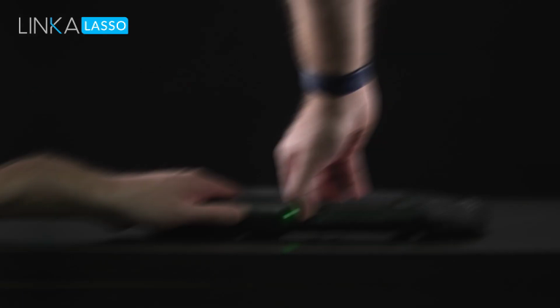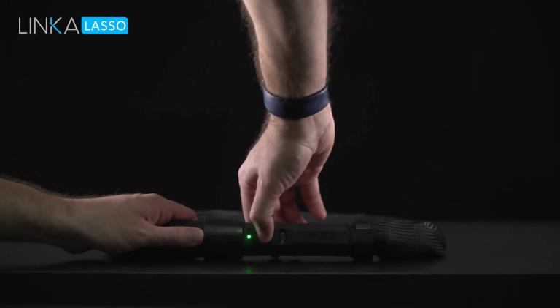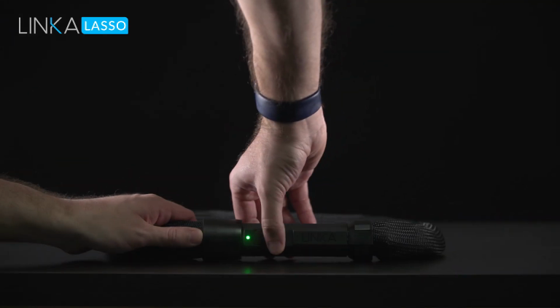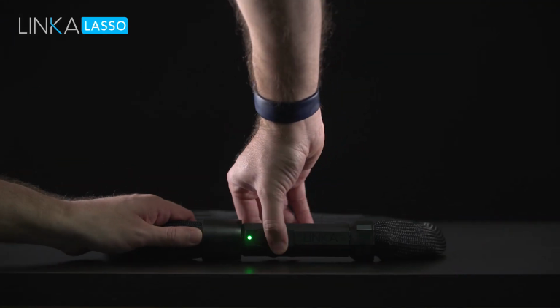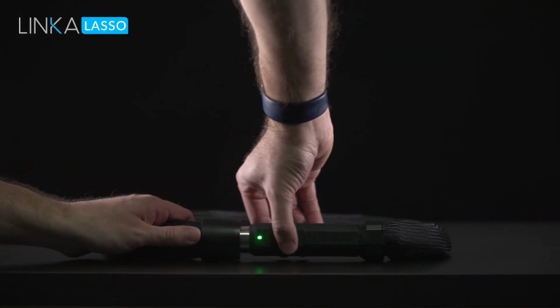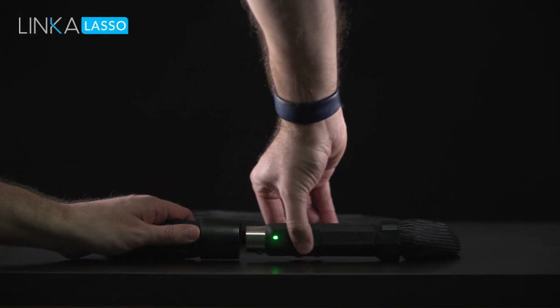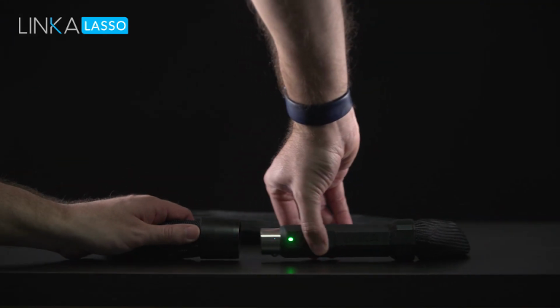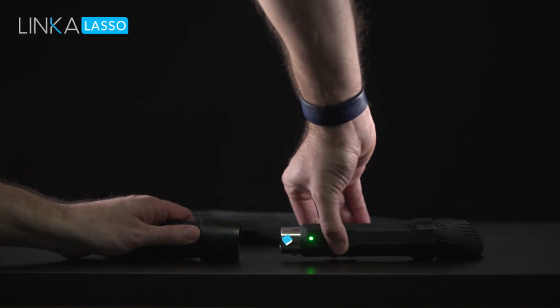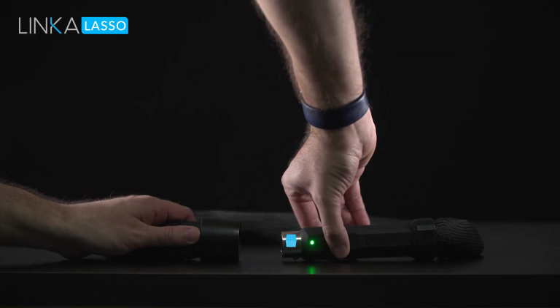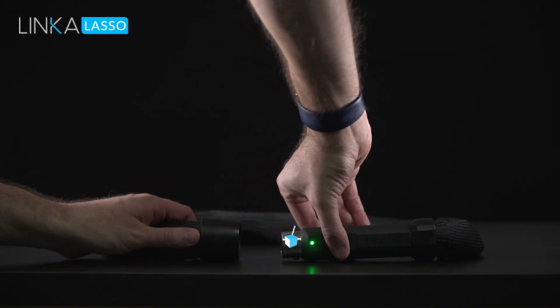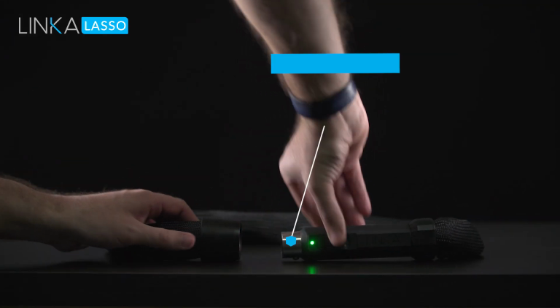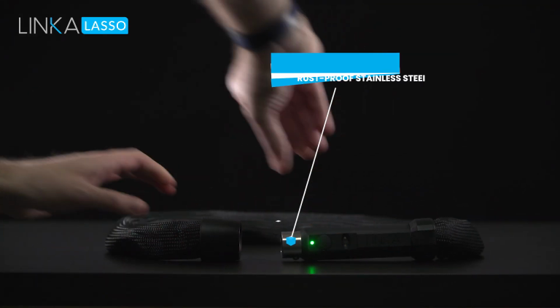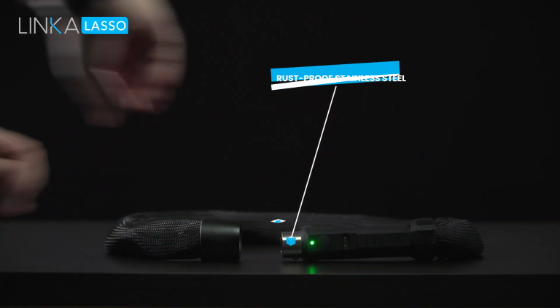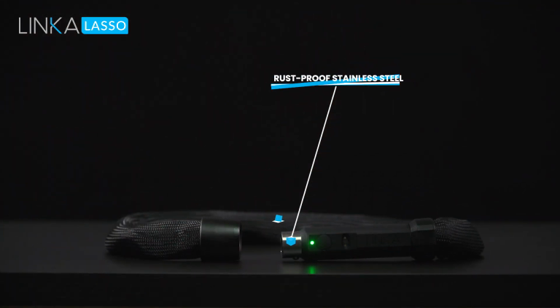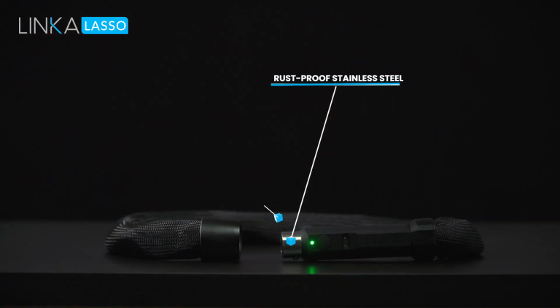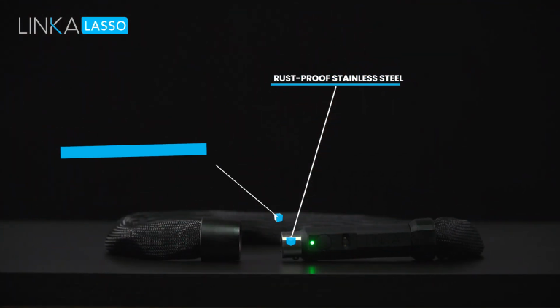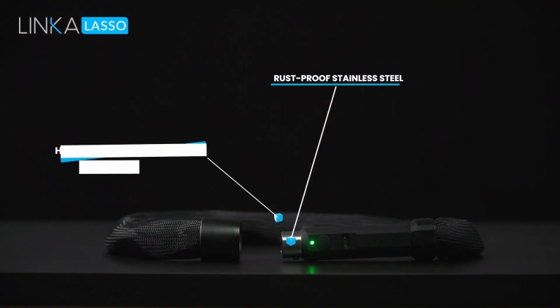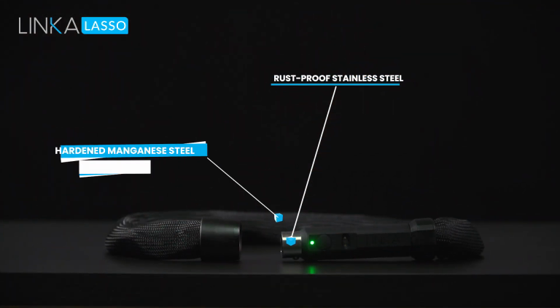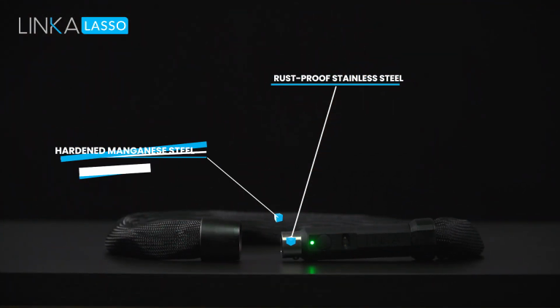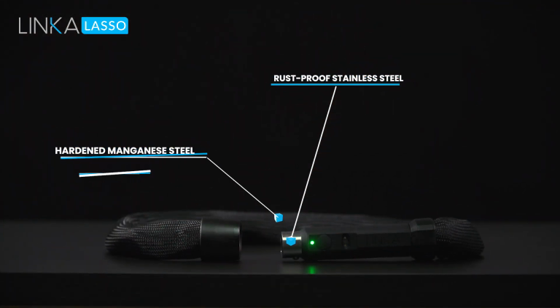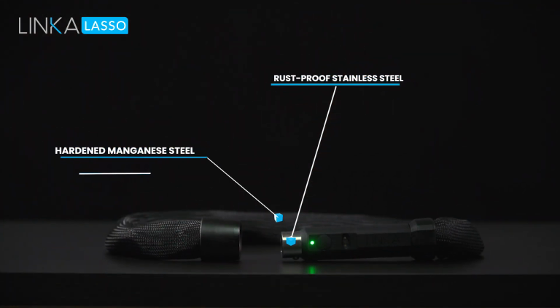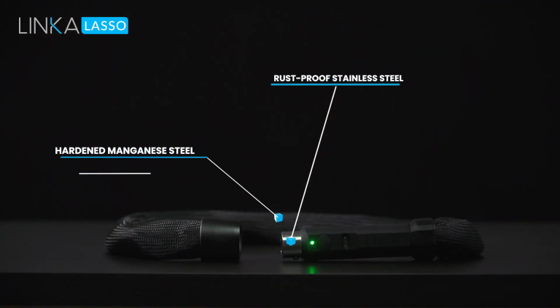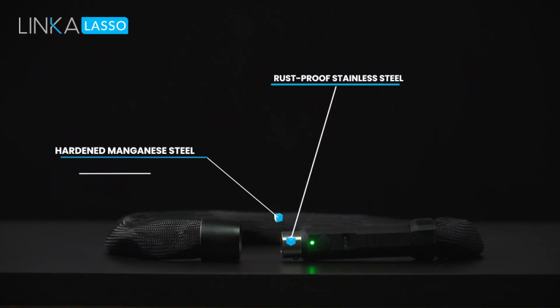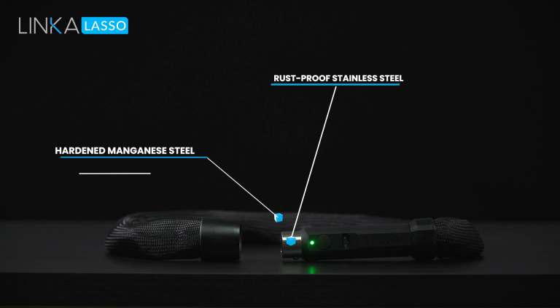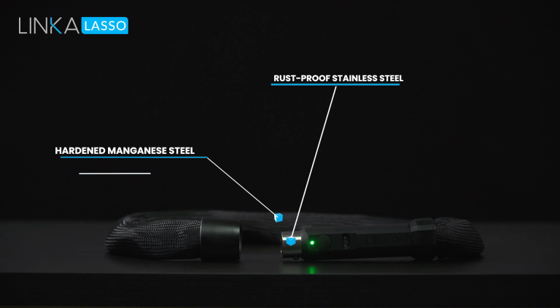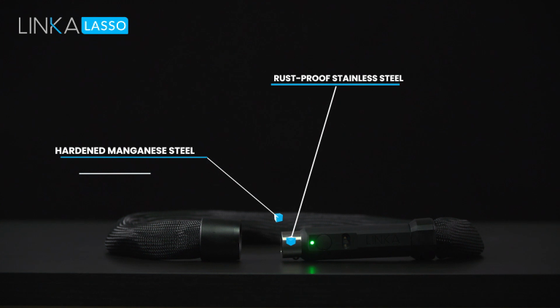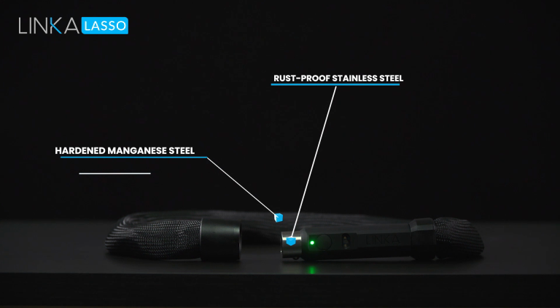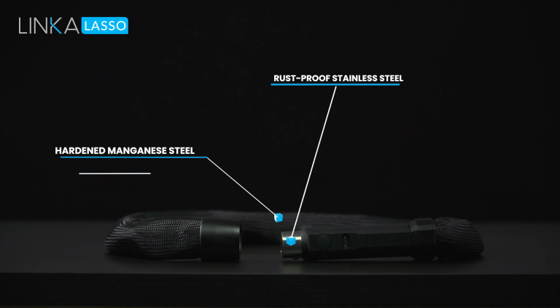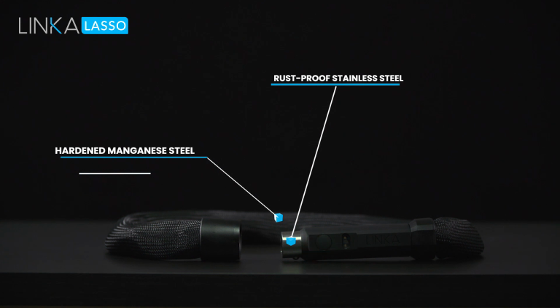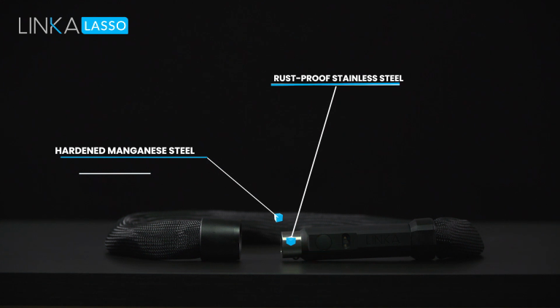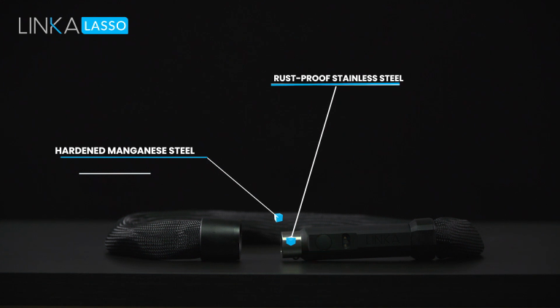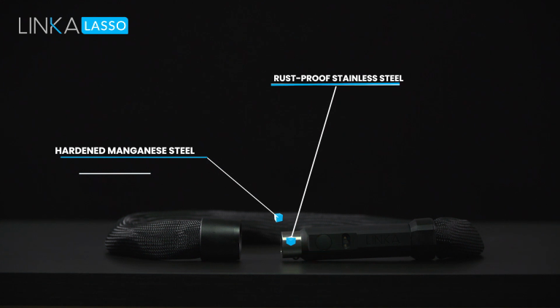Its body is made up of rust-proof stainless steel, and its chain is made of hardened manganese steel.